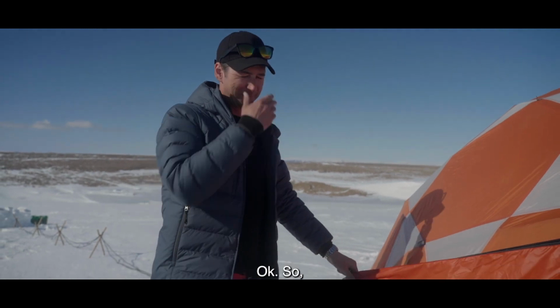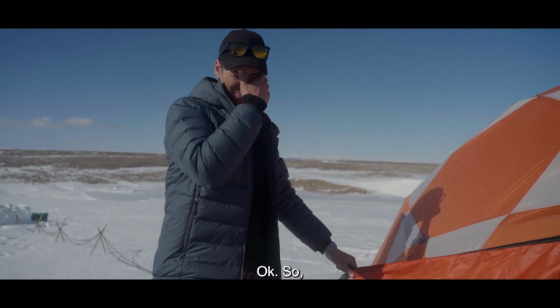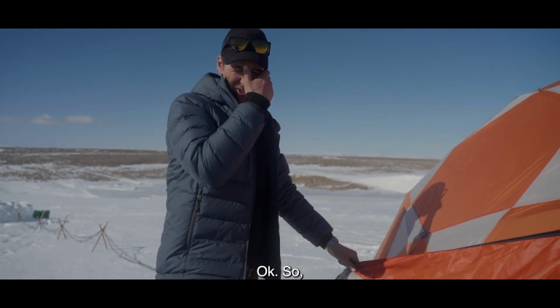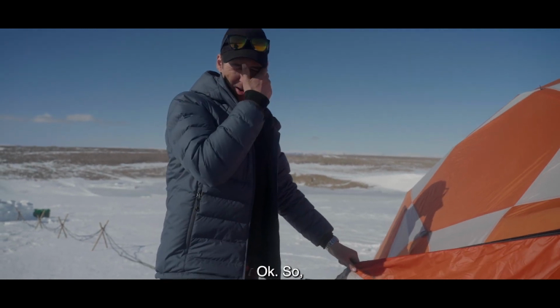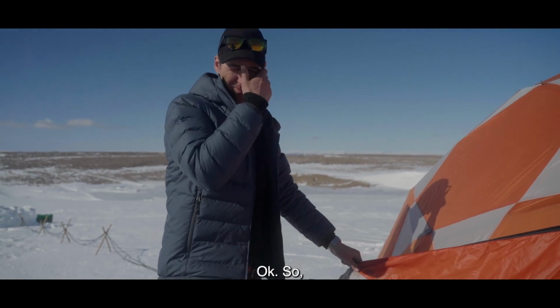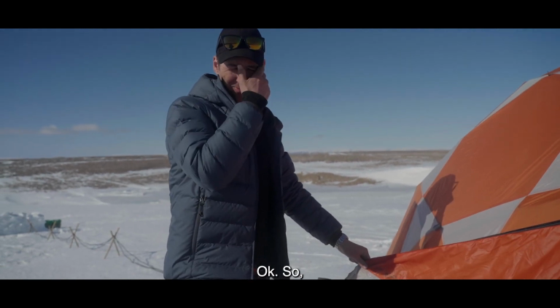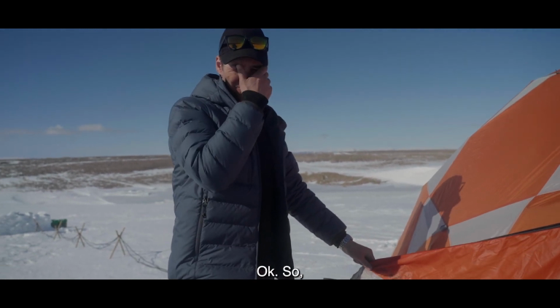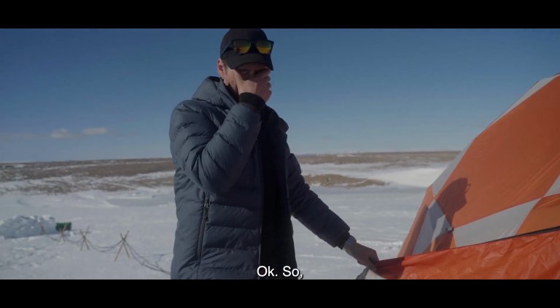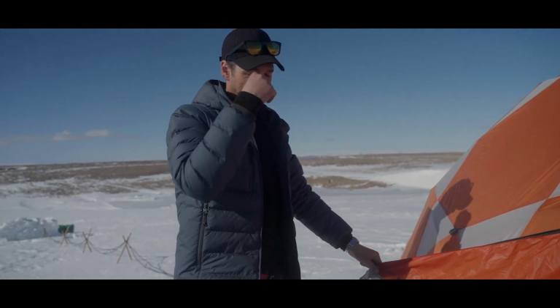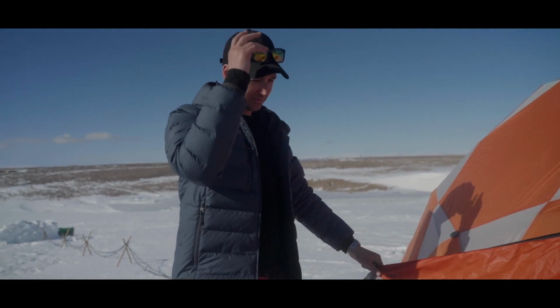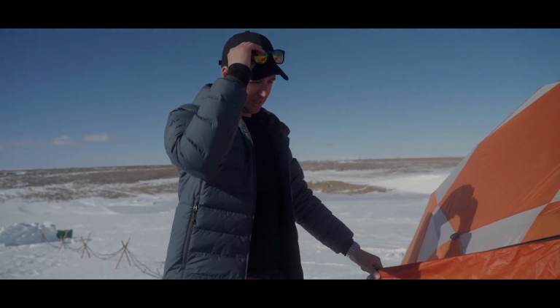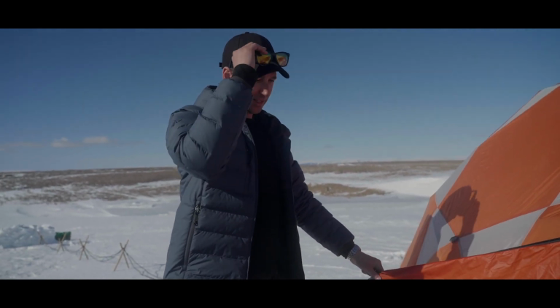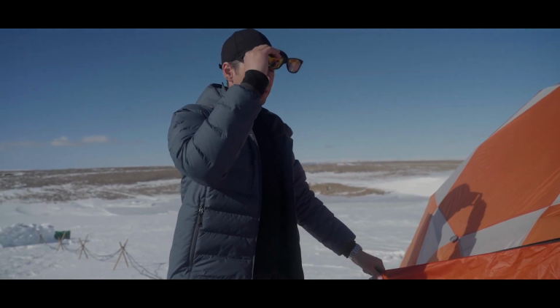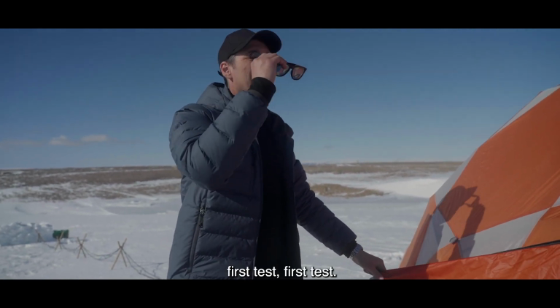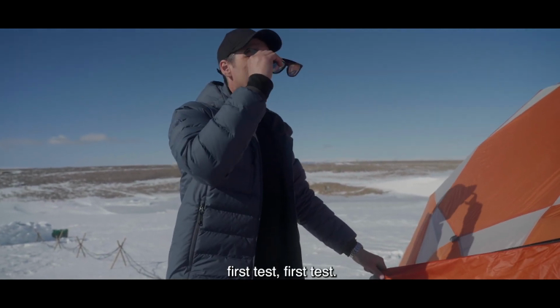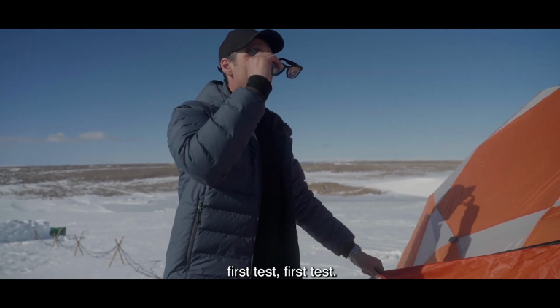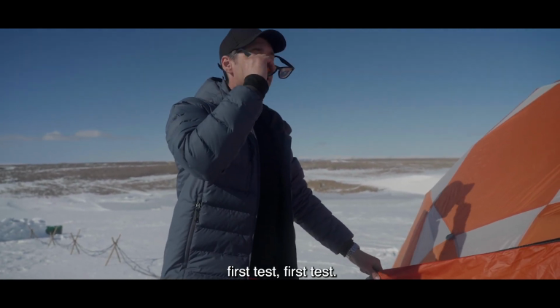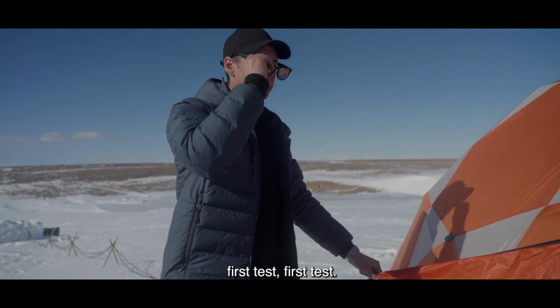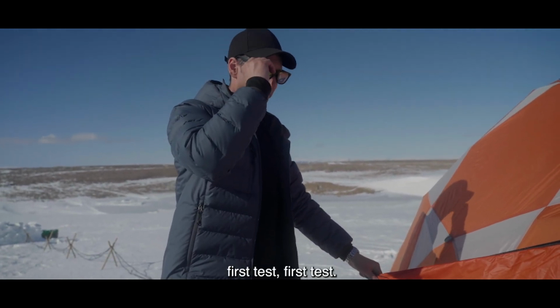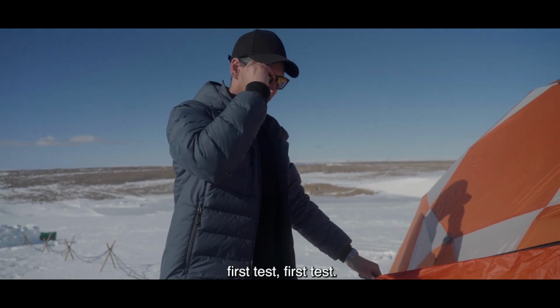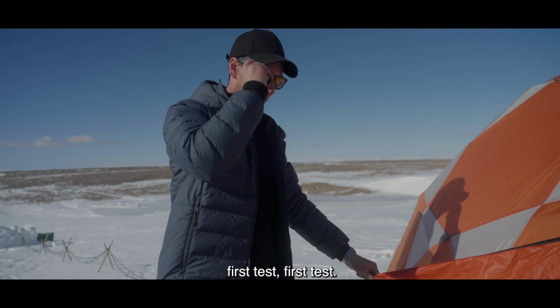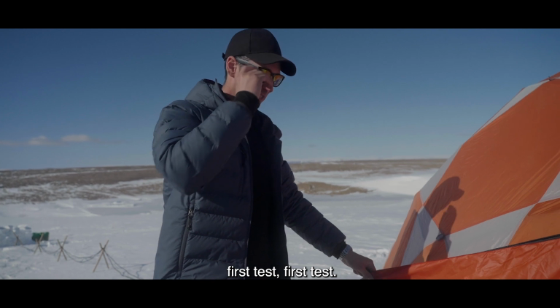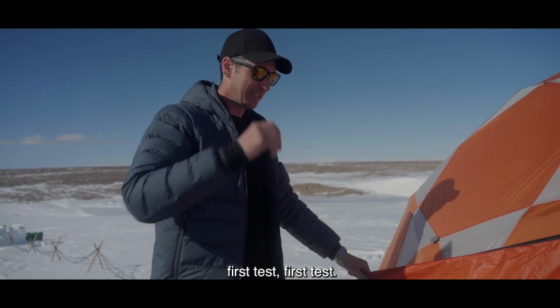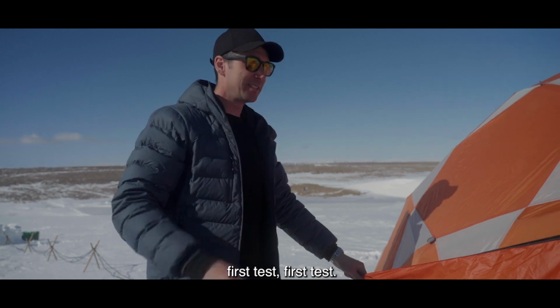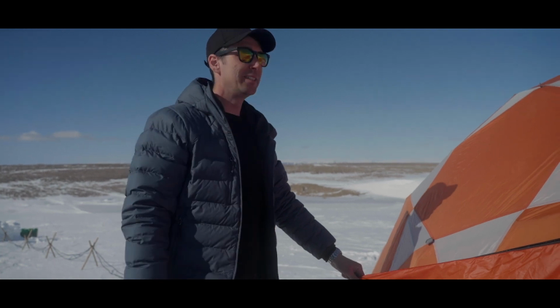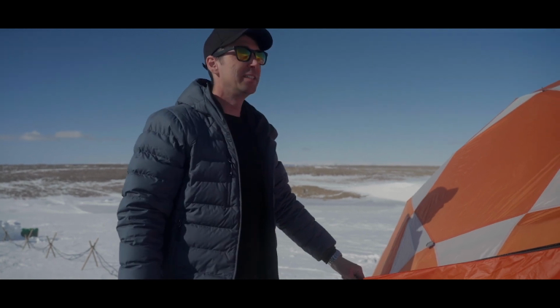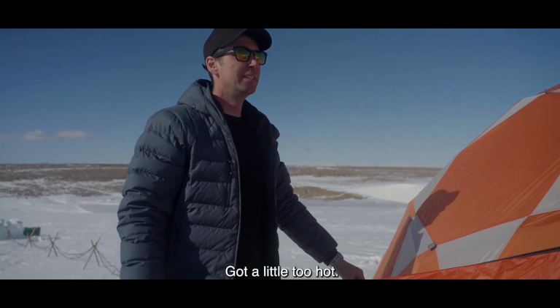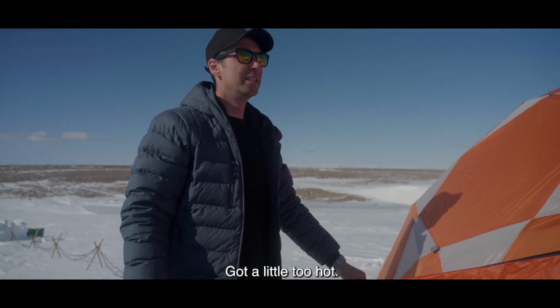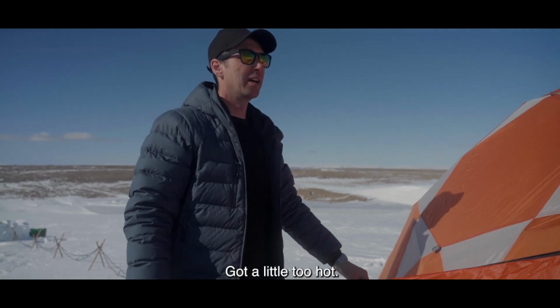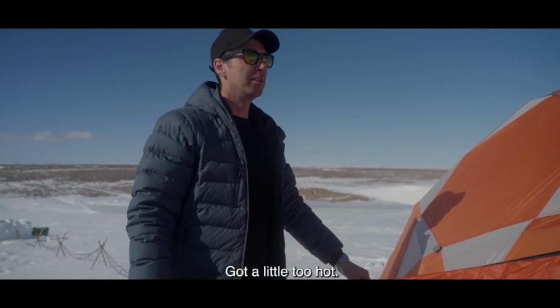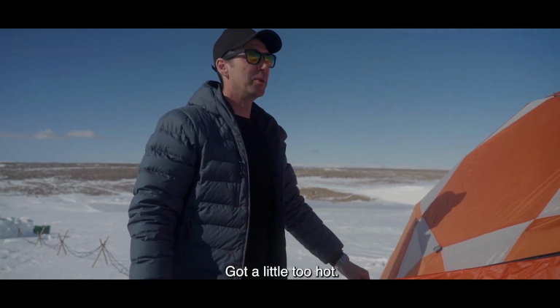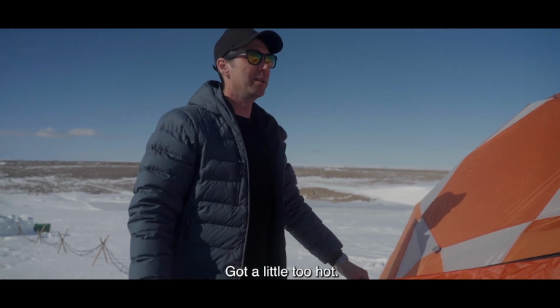Okay, so first test. Not a little too hot.